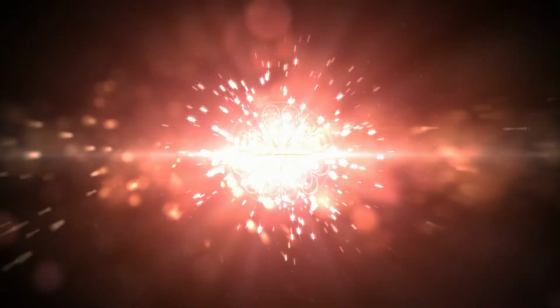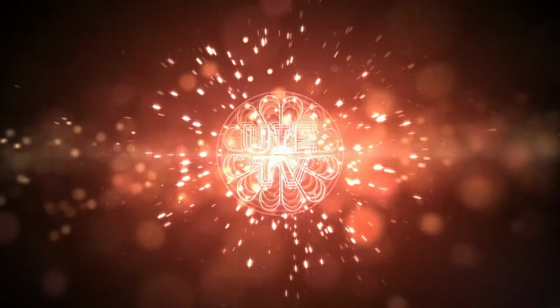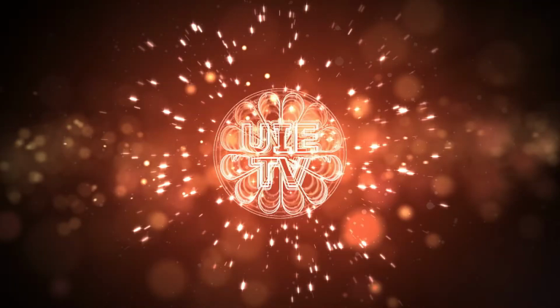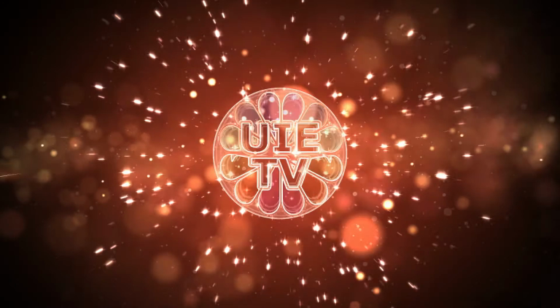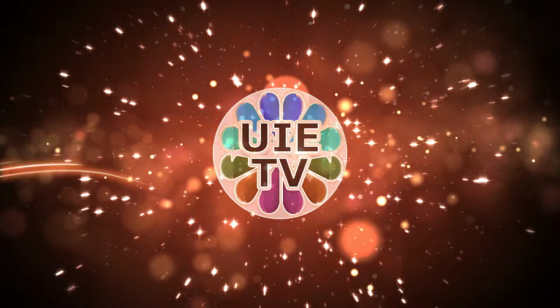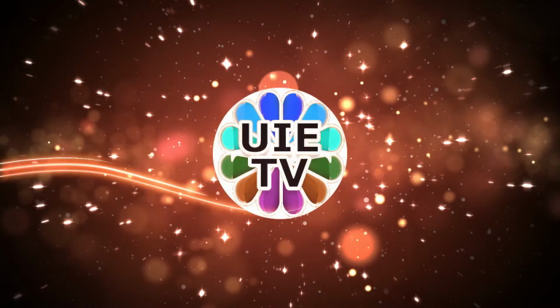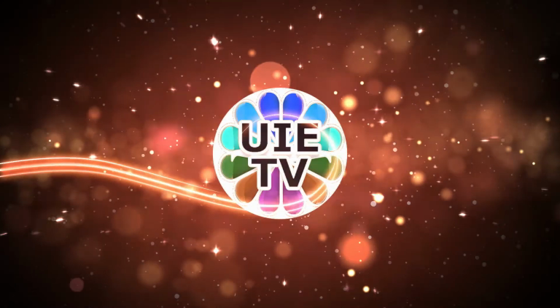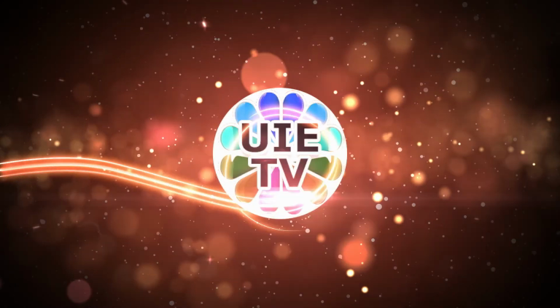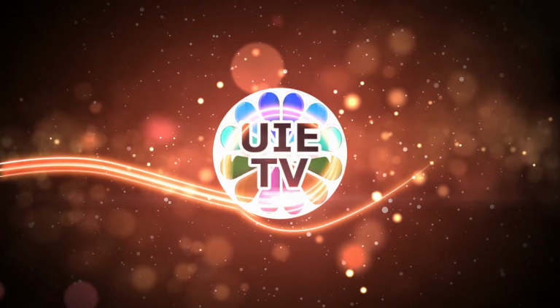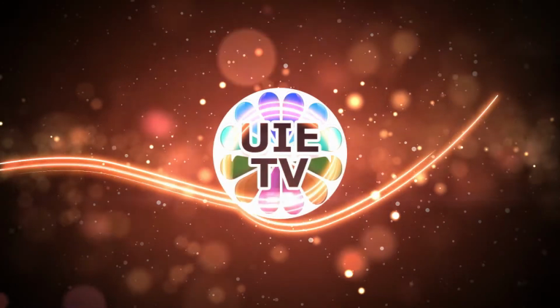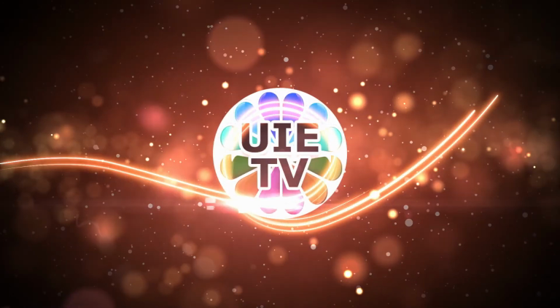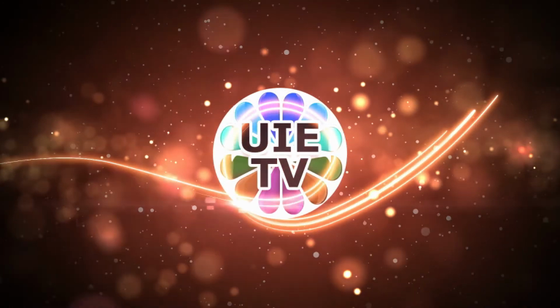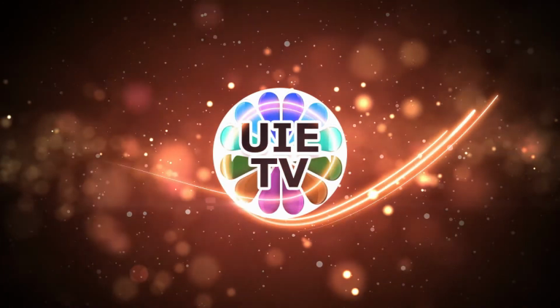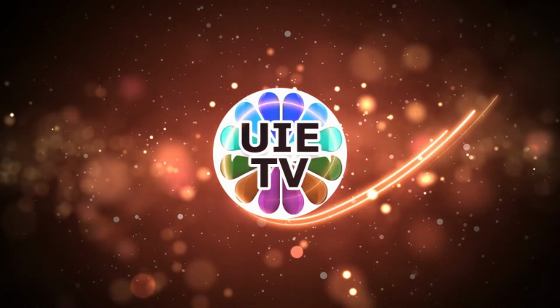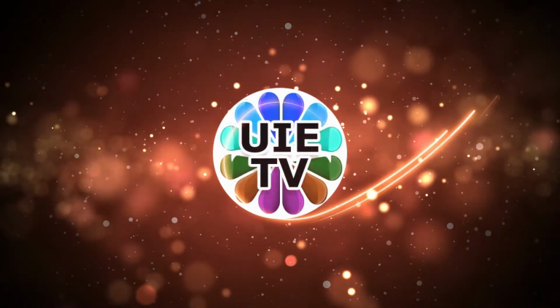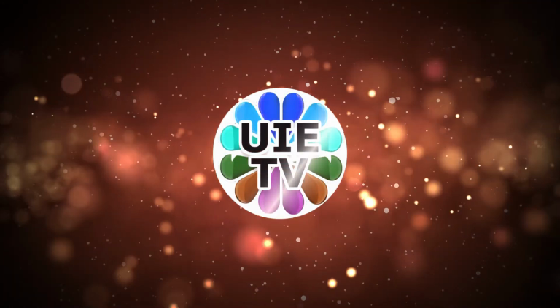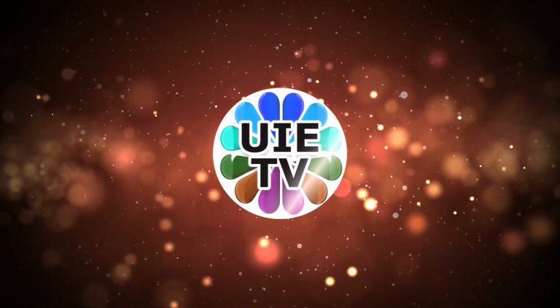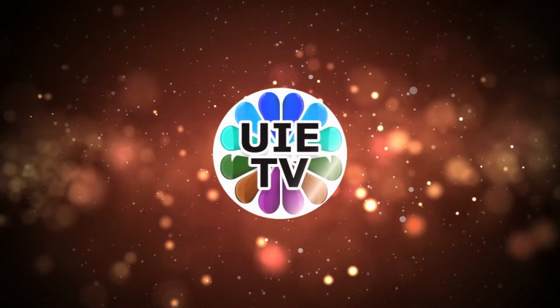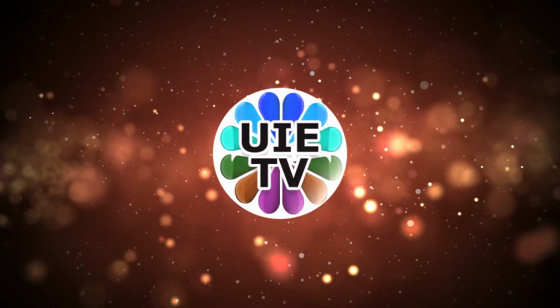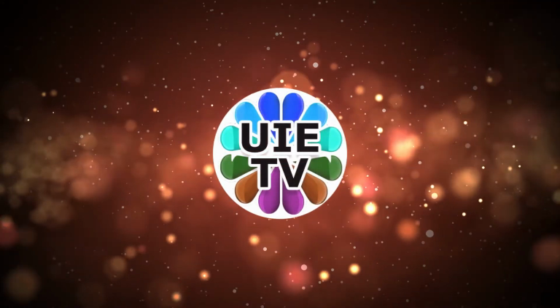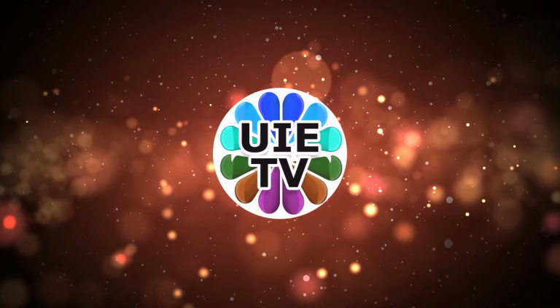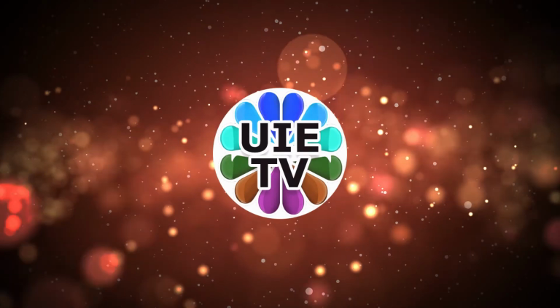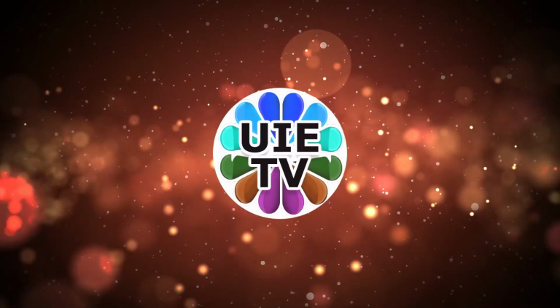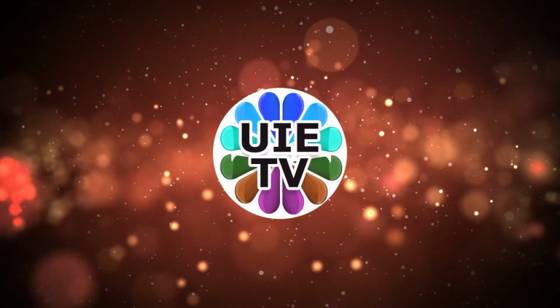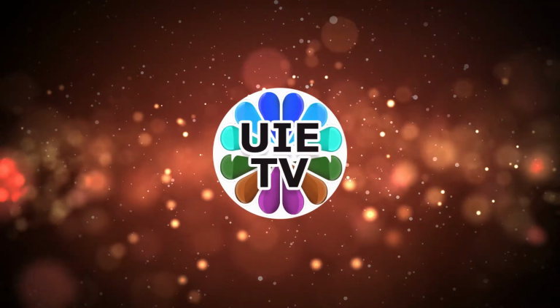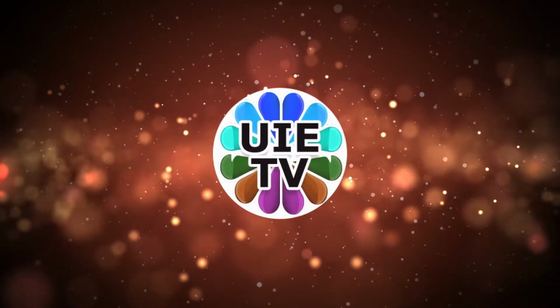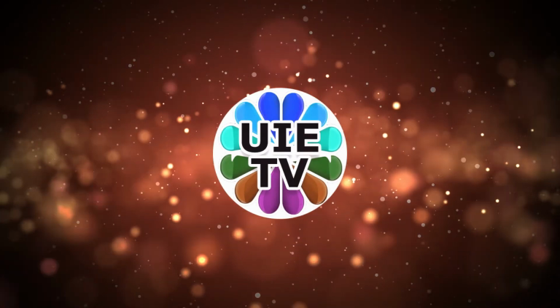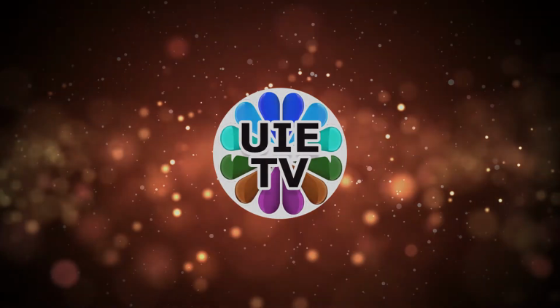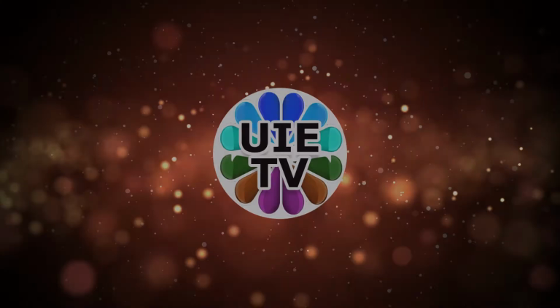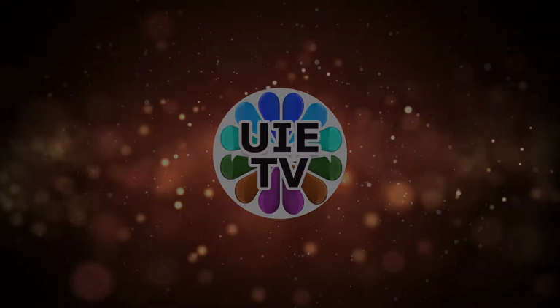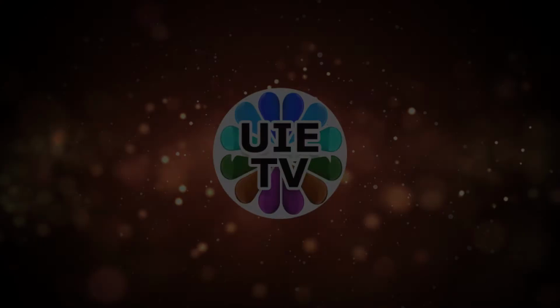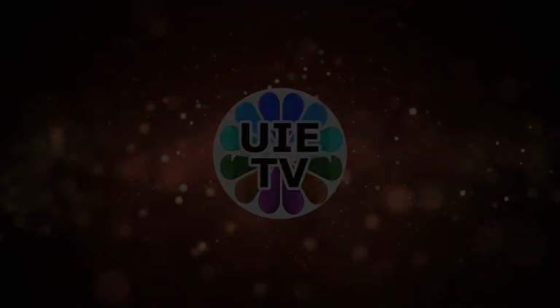Hello and welcome back to UIE TV channel. Please subscribe our channel to get further videos automatically in your inbox.